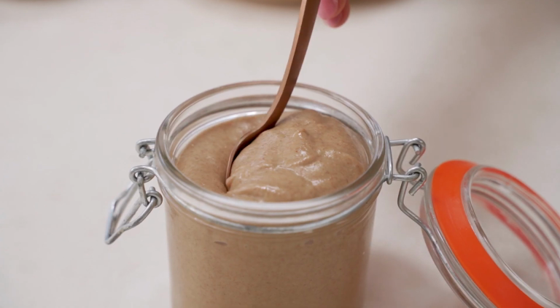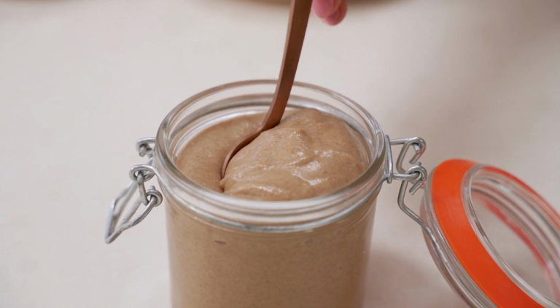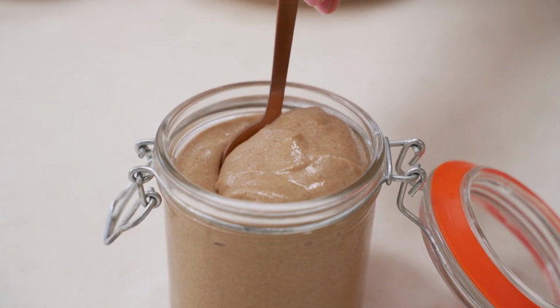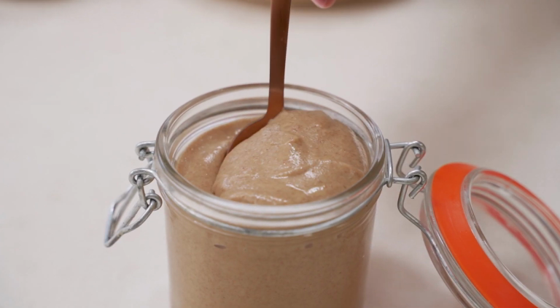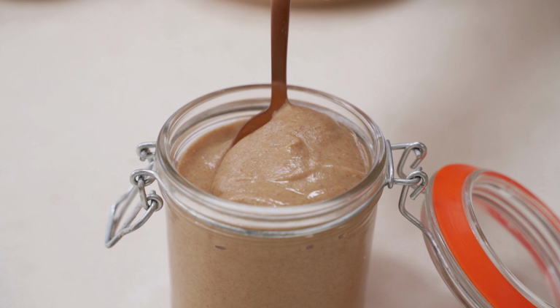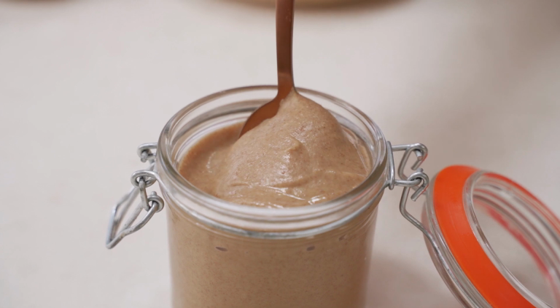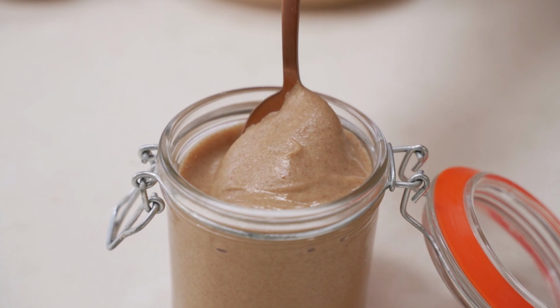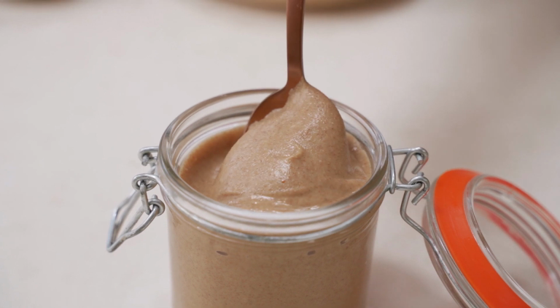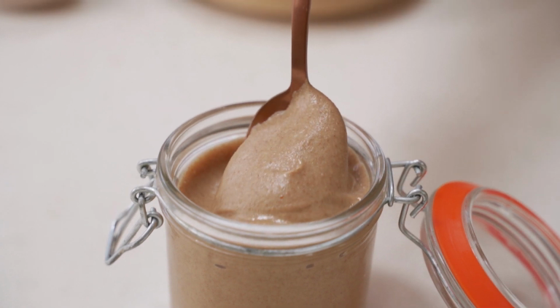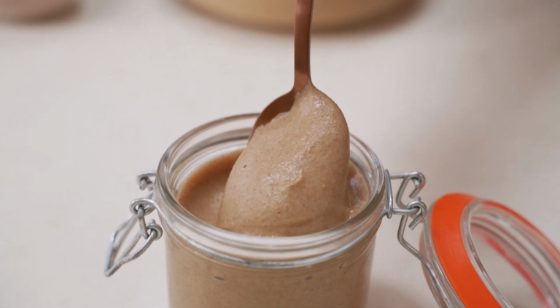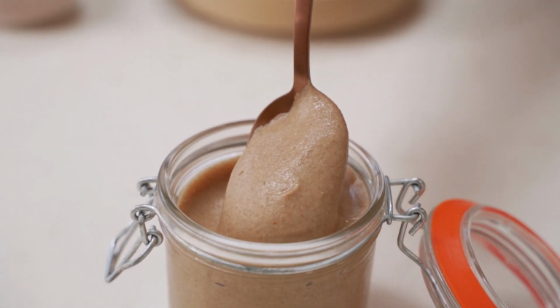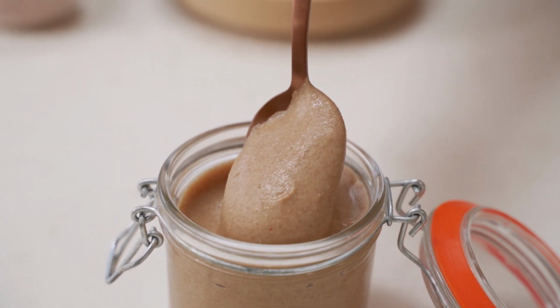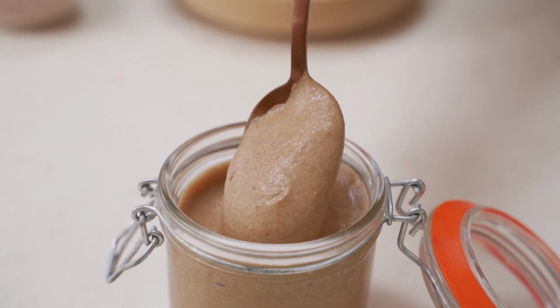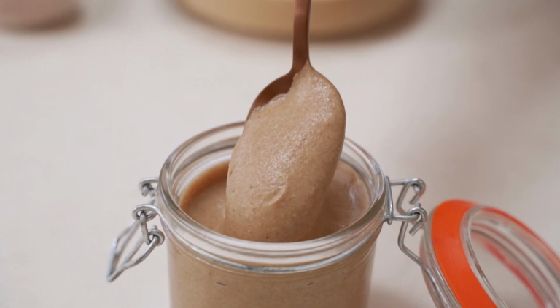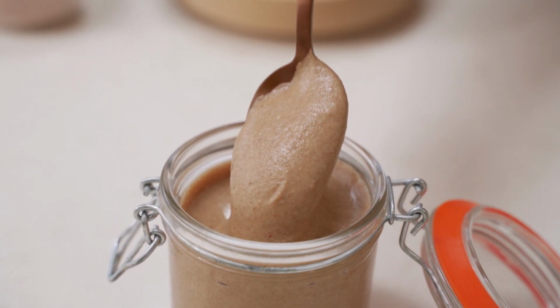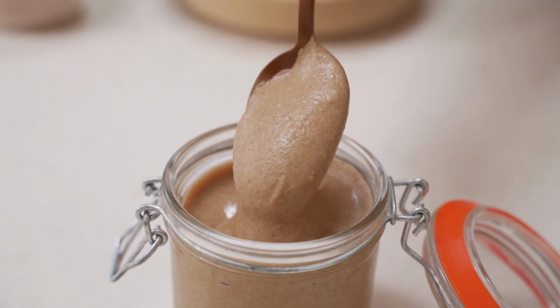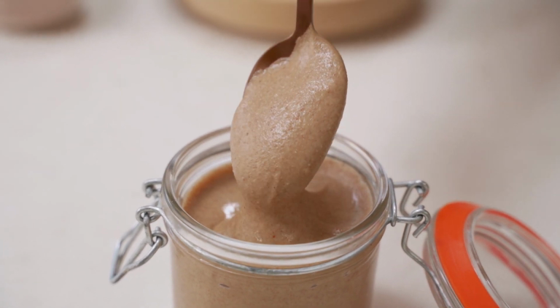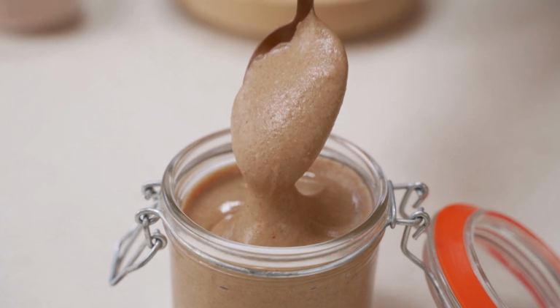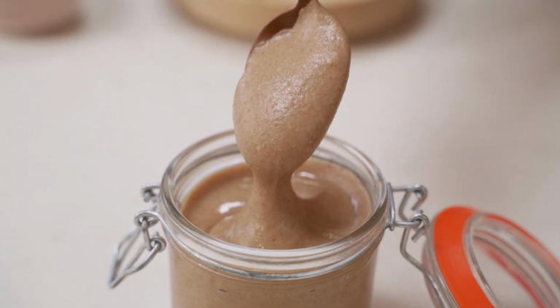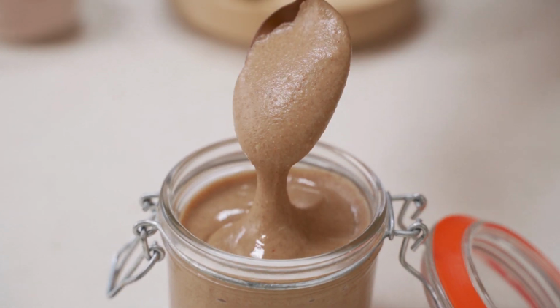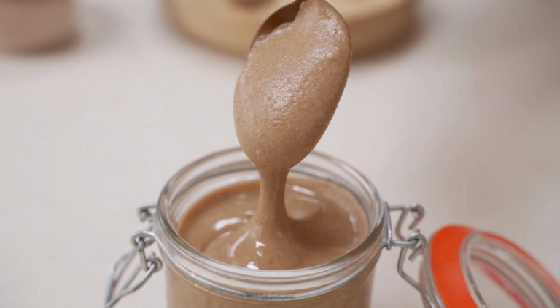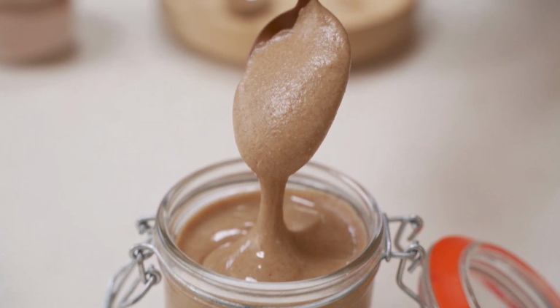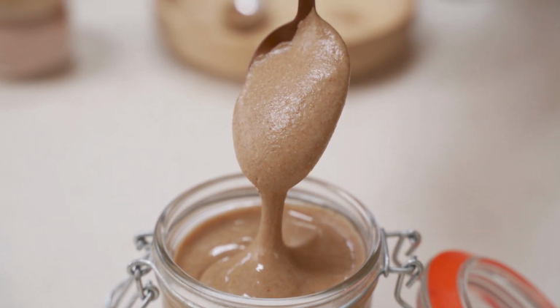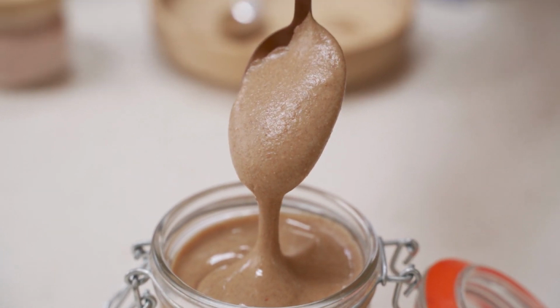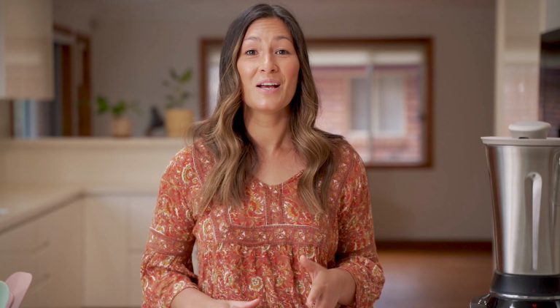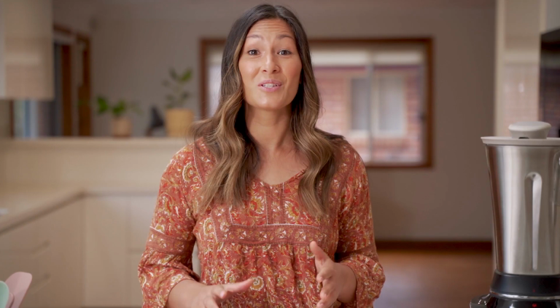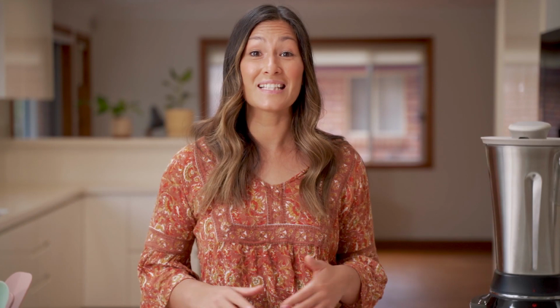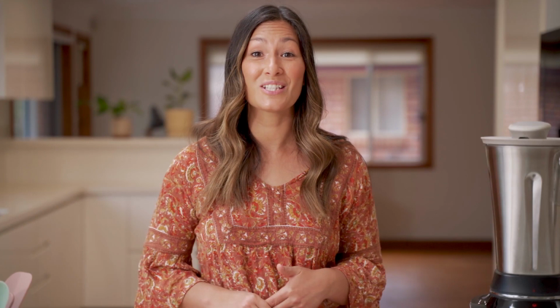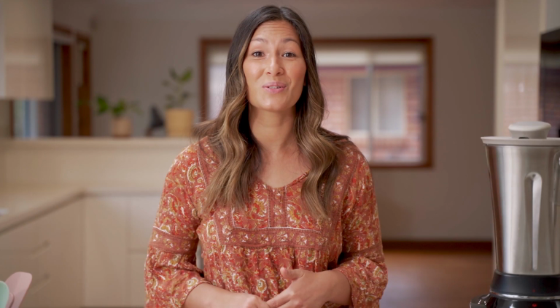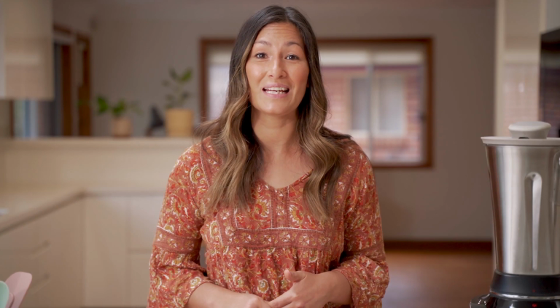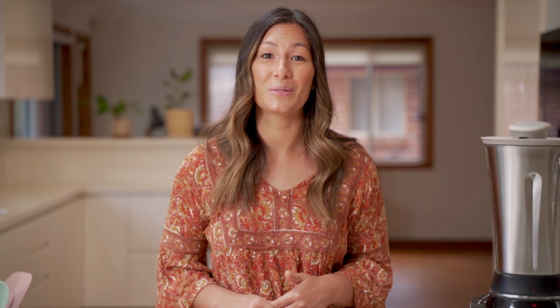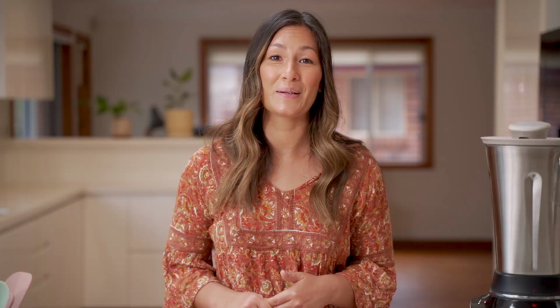Today we're going to do our nut butter with some almonds, some pecans, and some walnuts. So let's get straight into it.